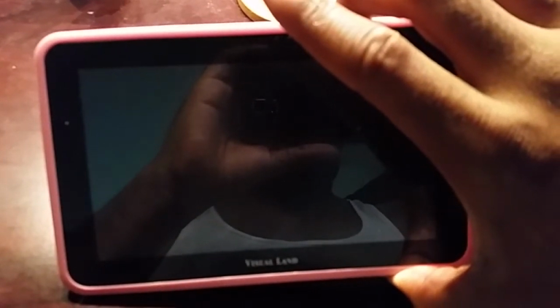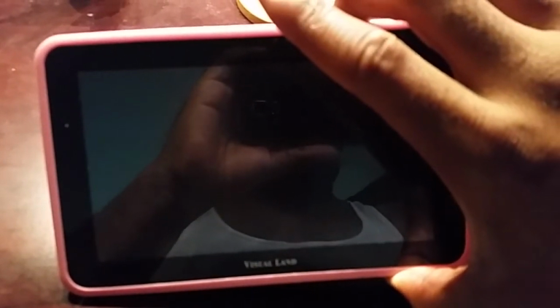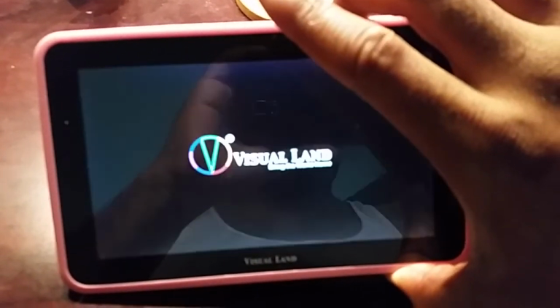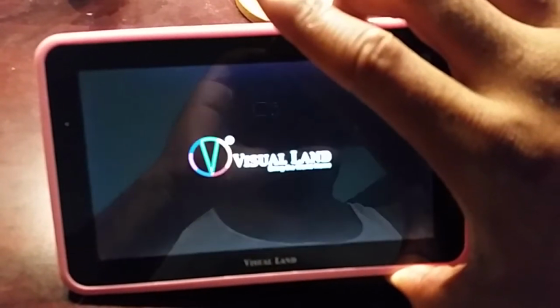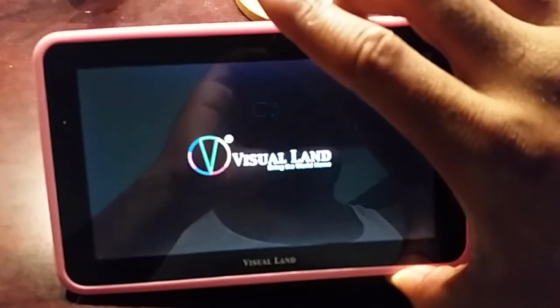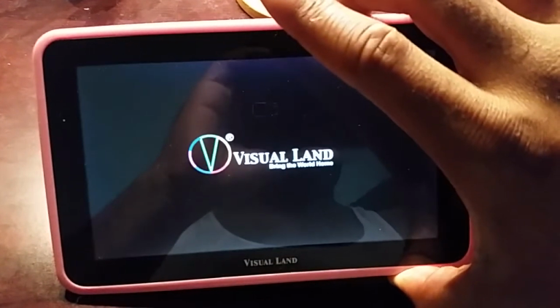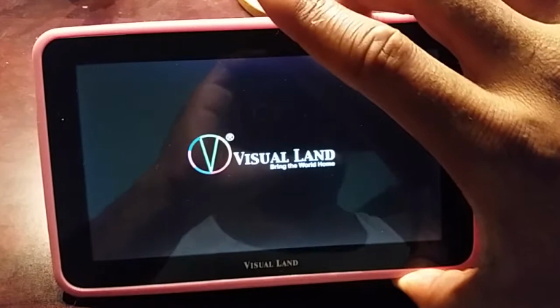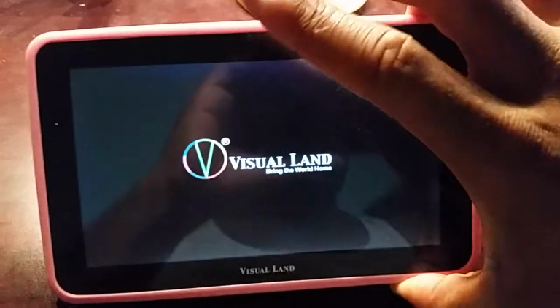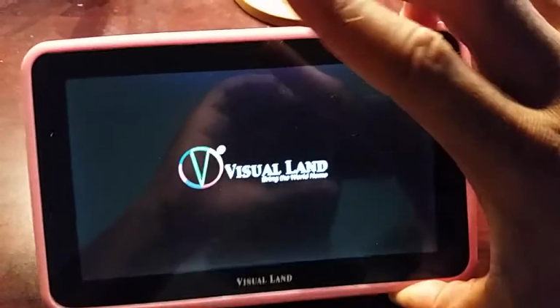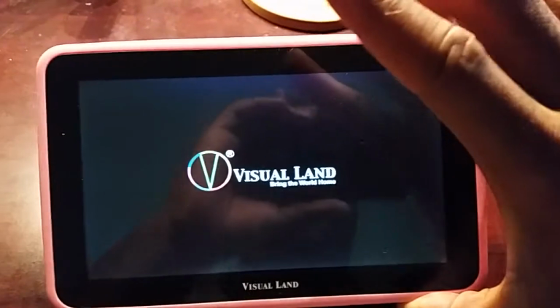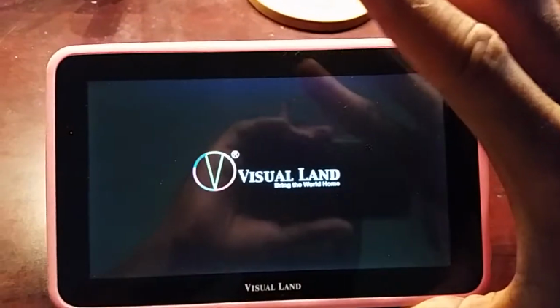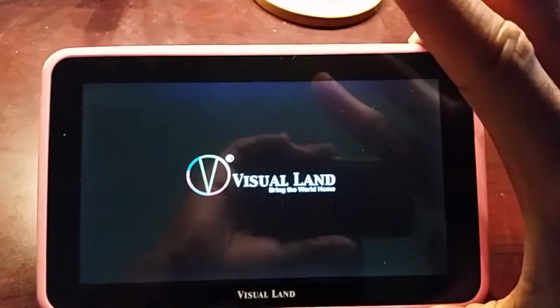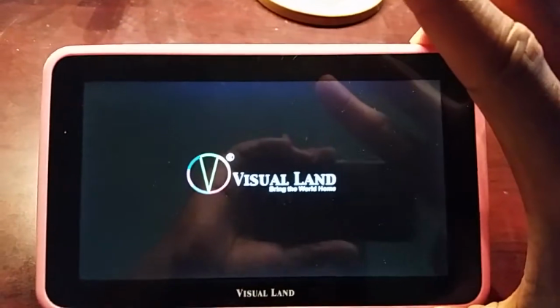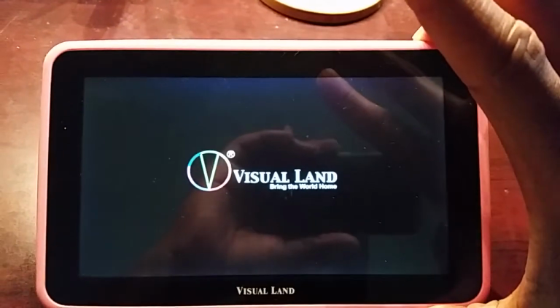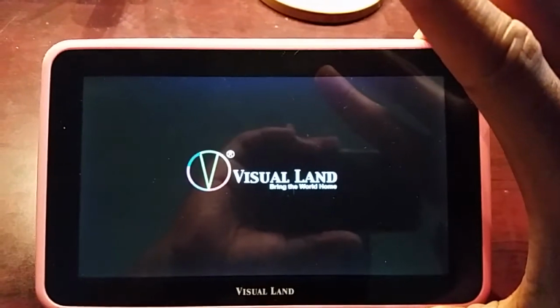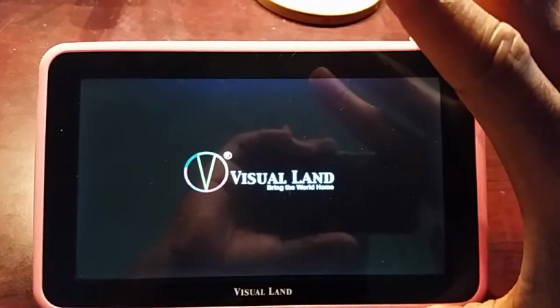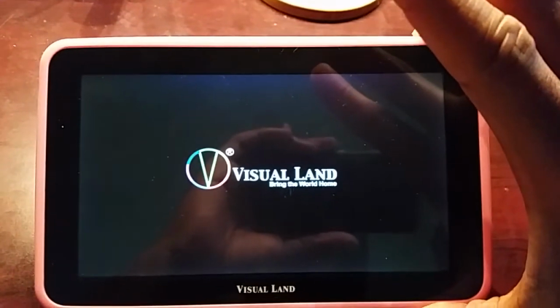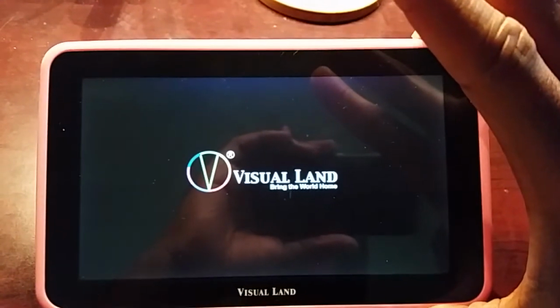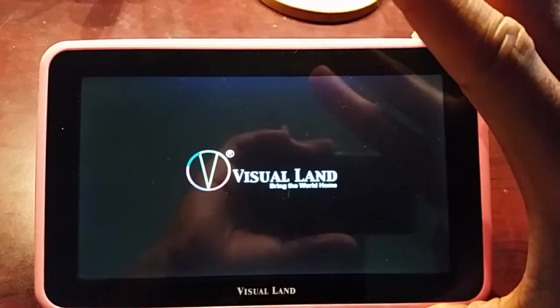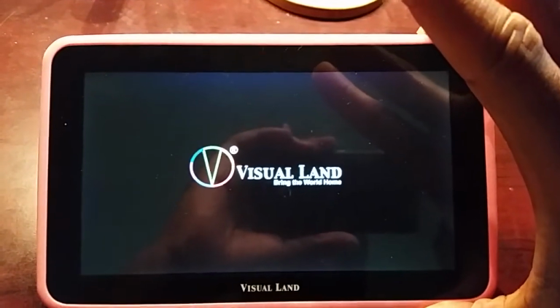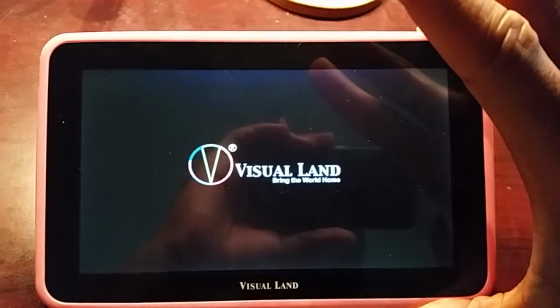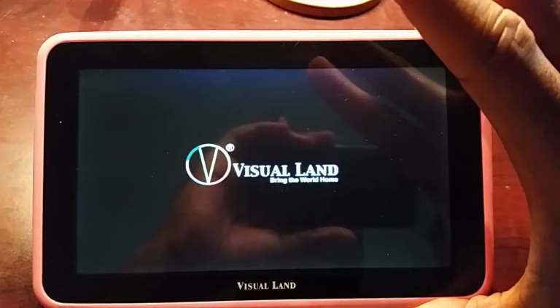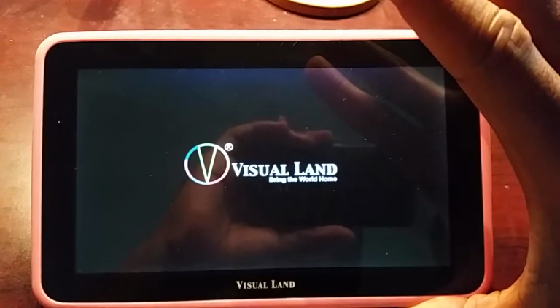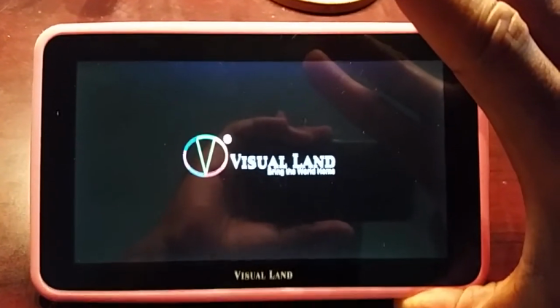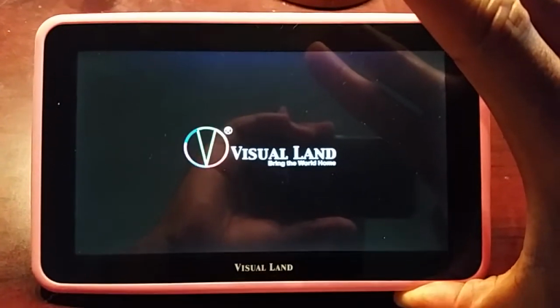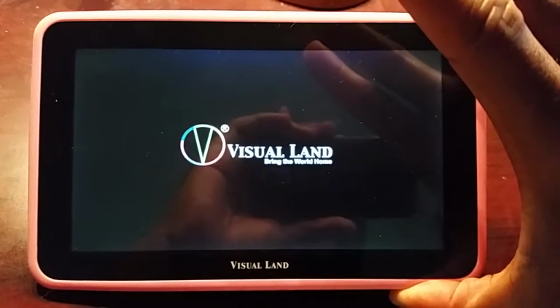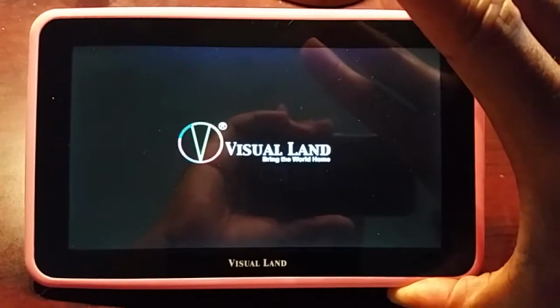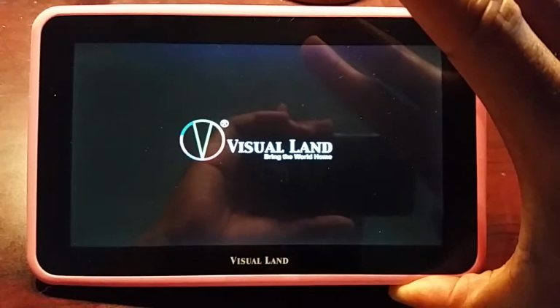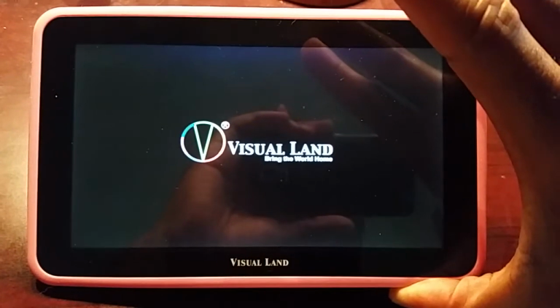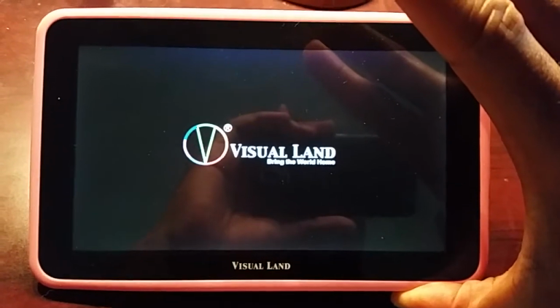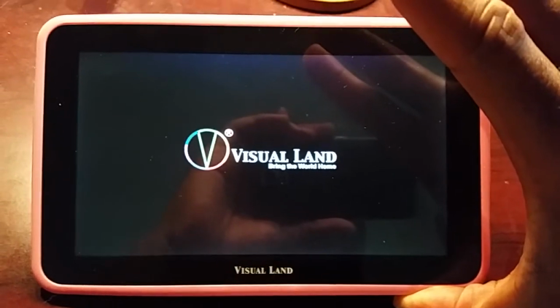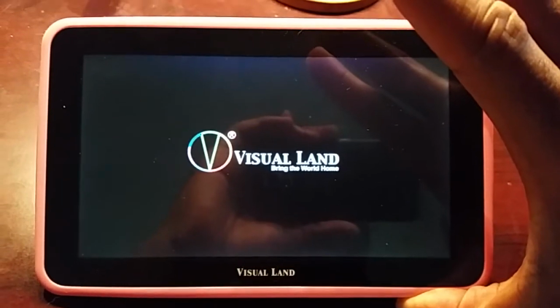I'm sitting here in a white theater. So then you have to let go of the power button and just hold down the volume up button.